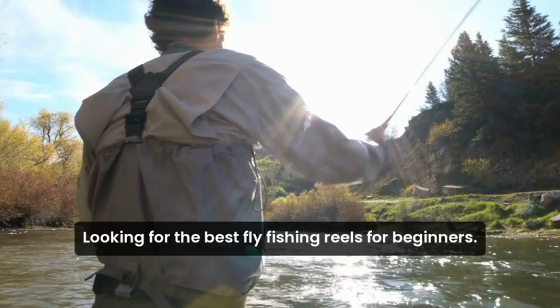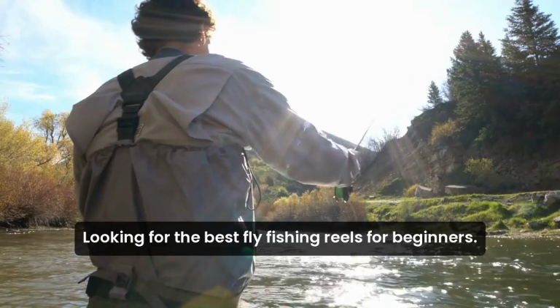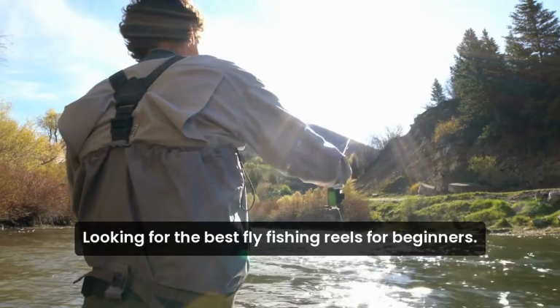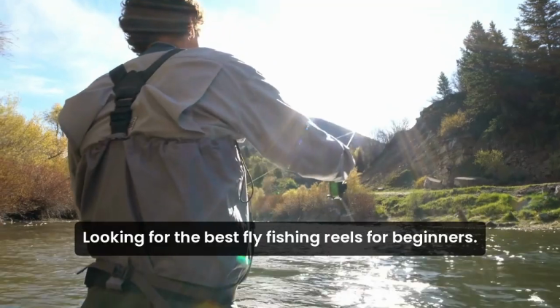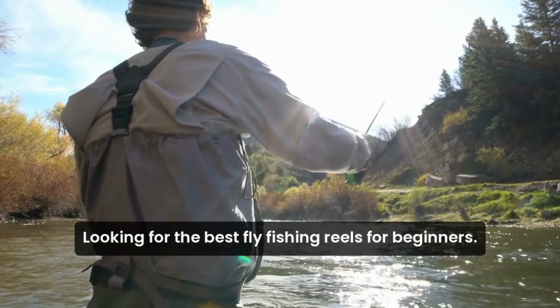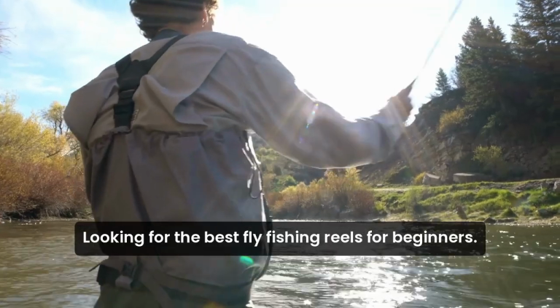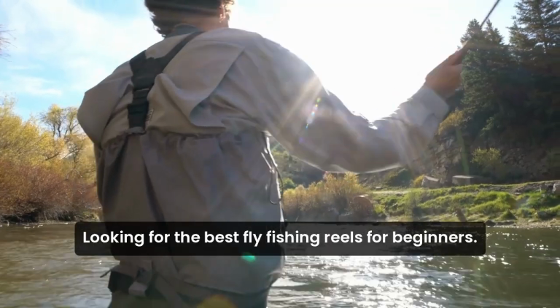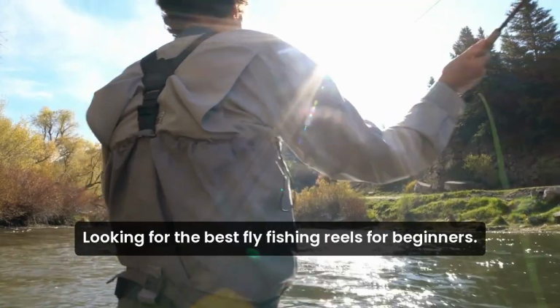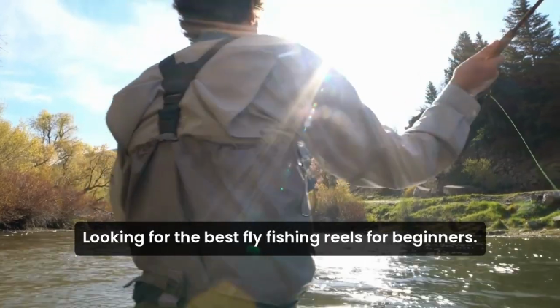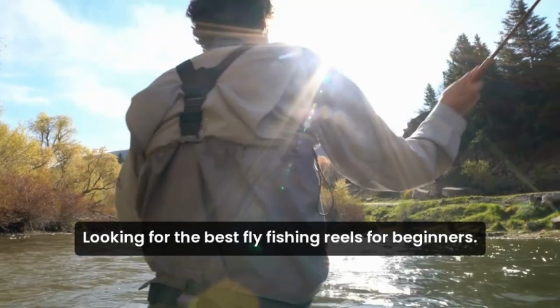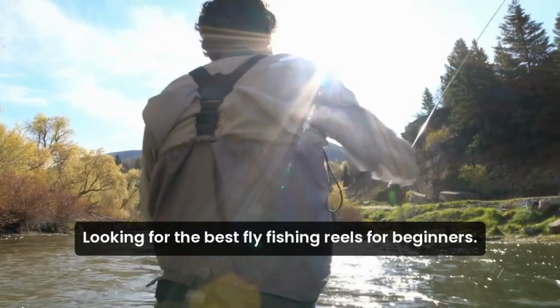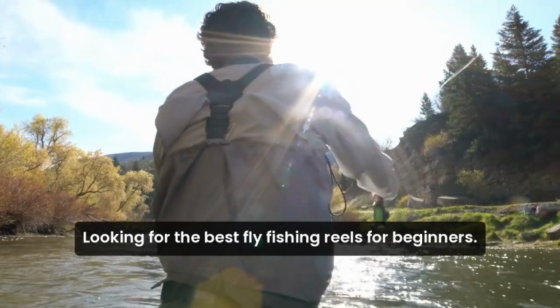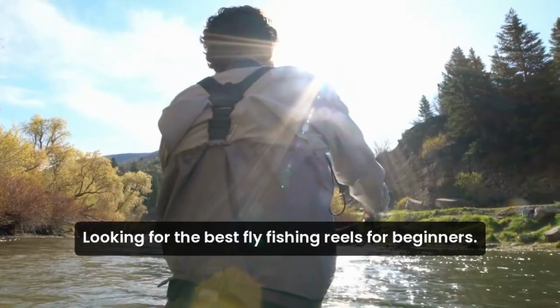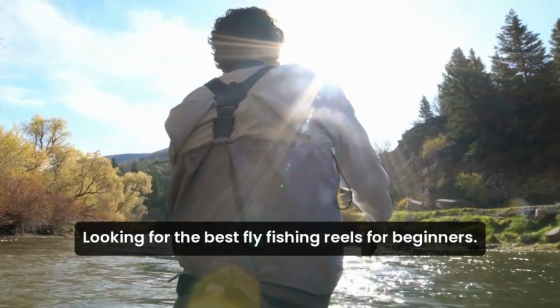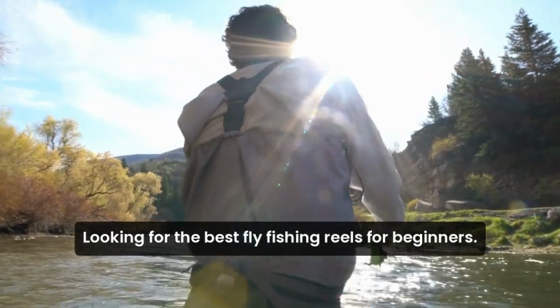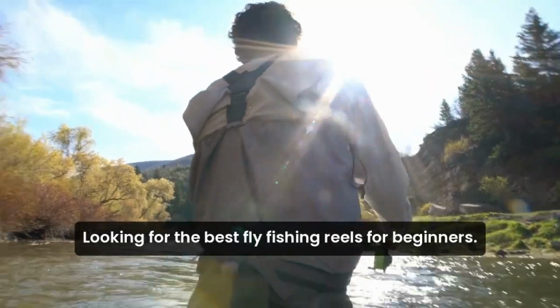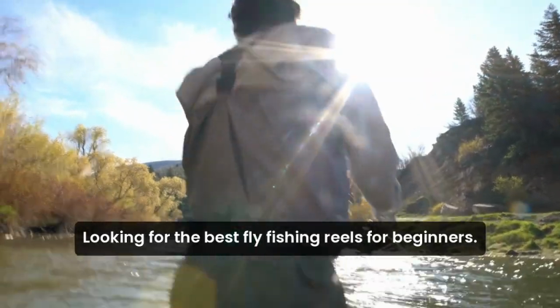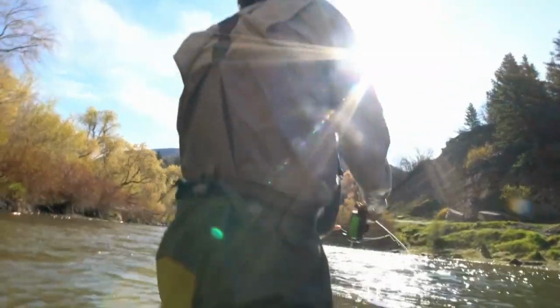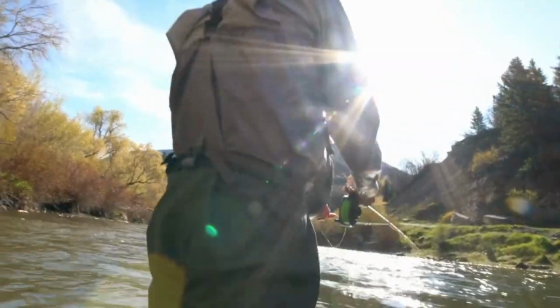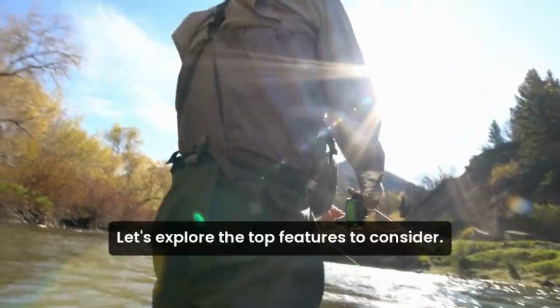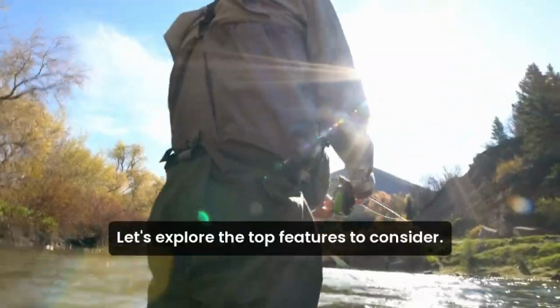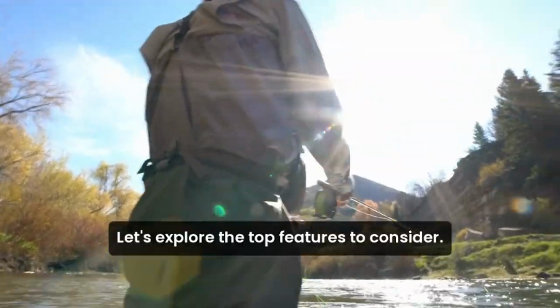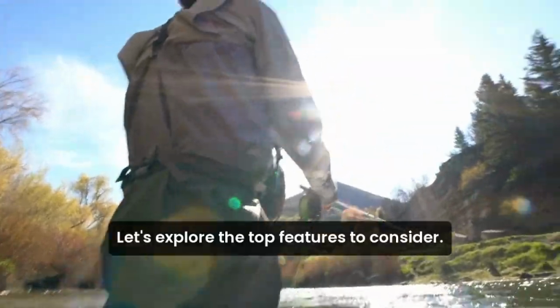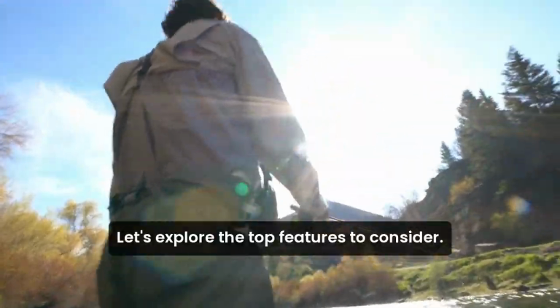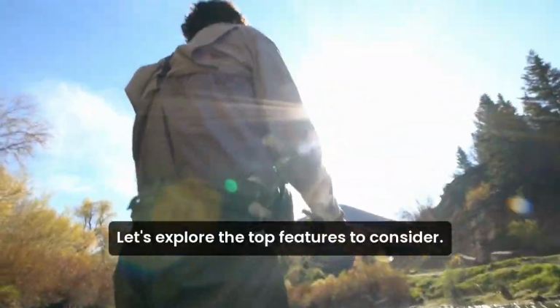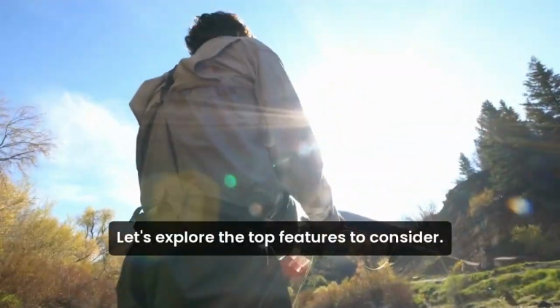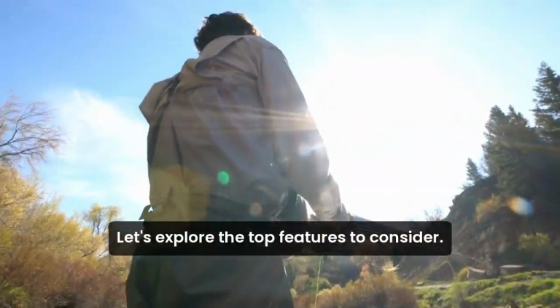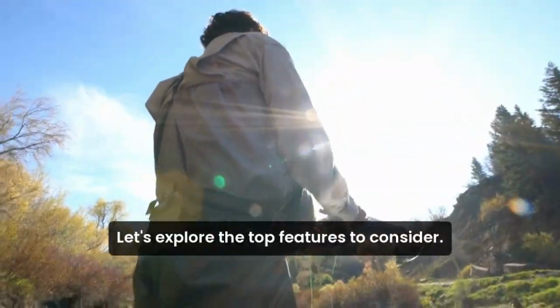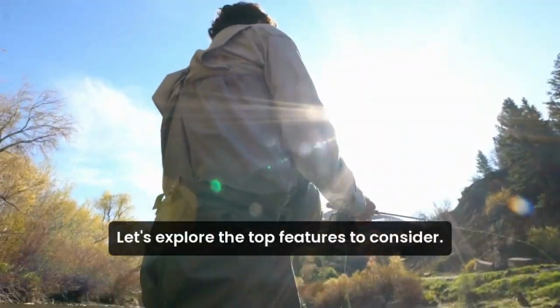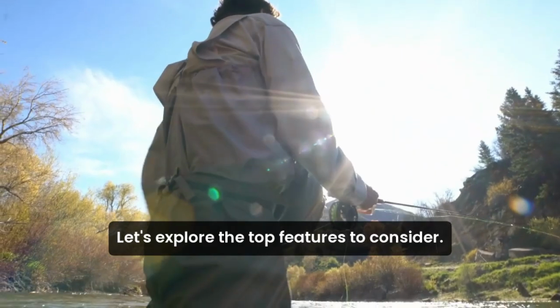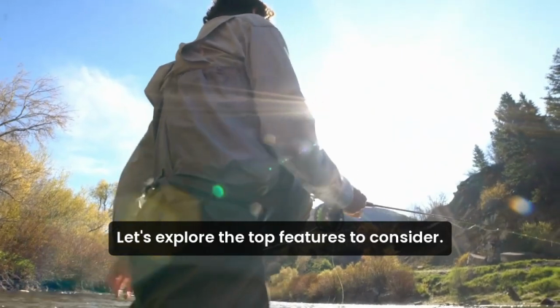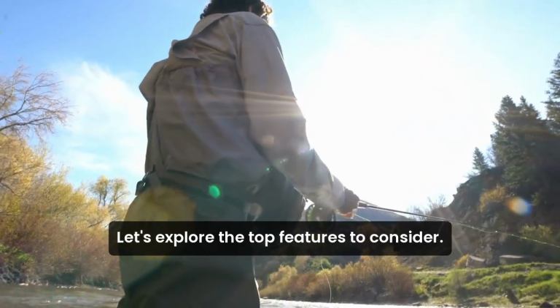Looking for the best fly fishing reels for beginners? Let's explore the top features to consider.